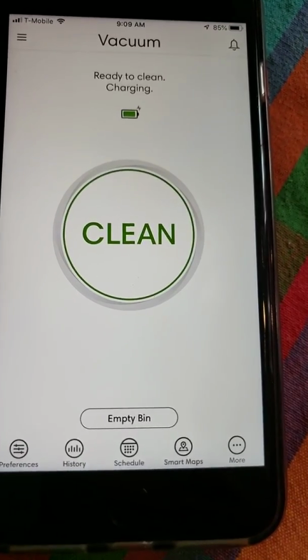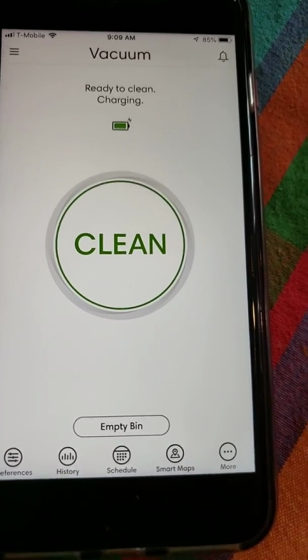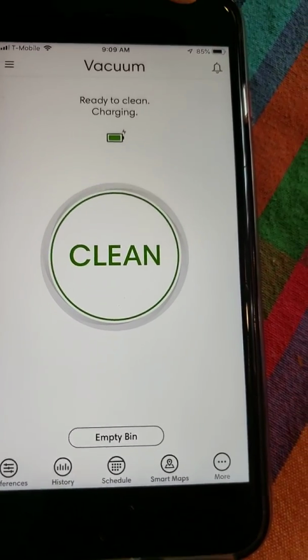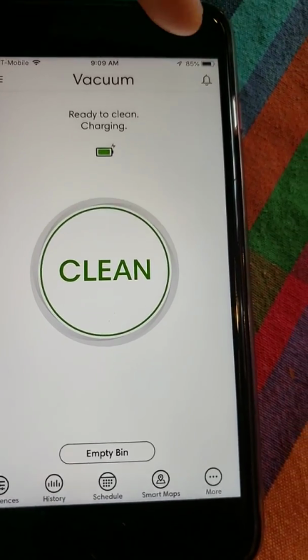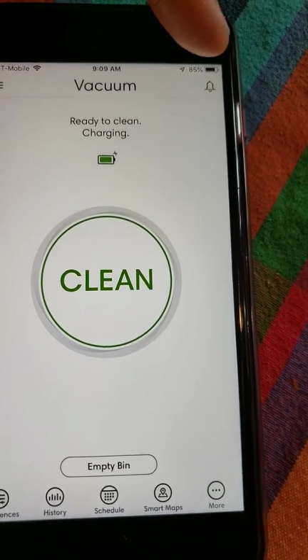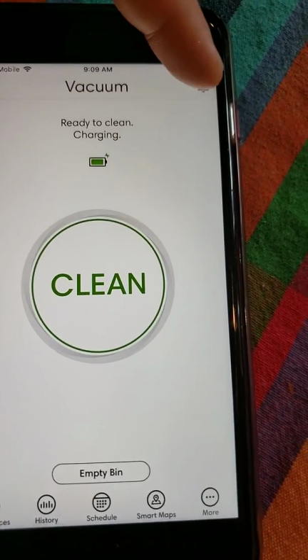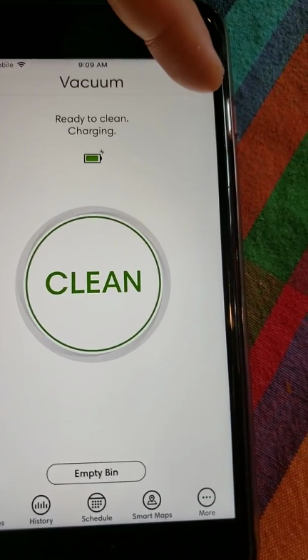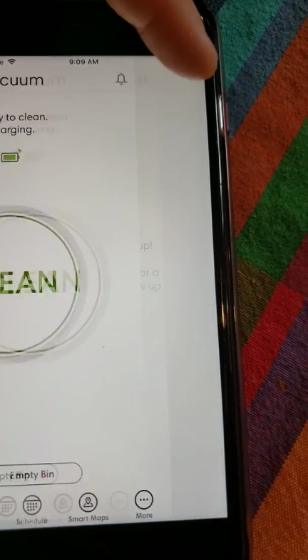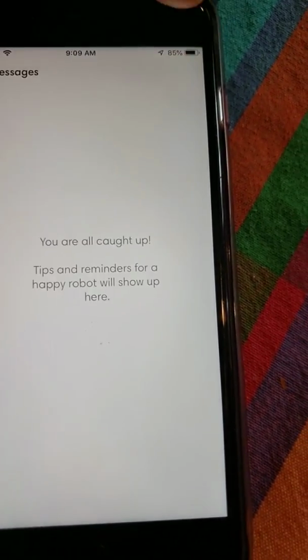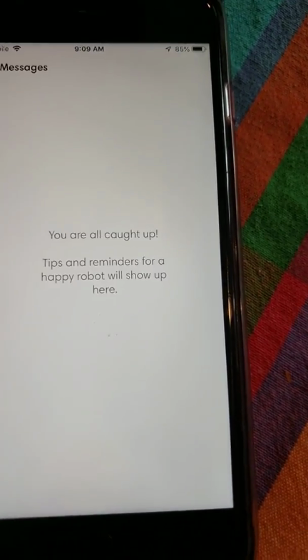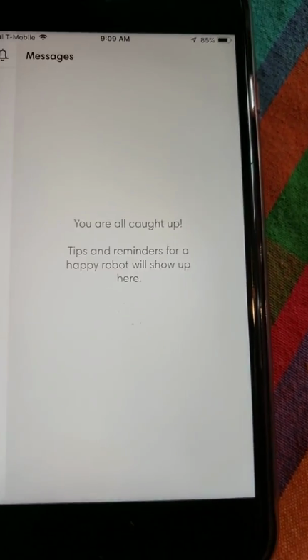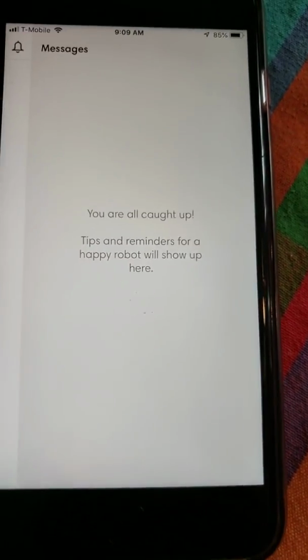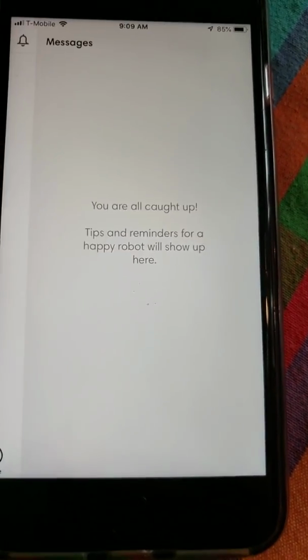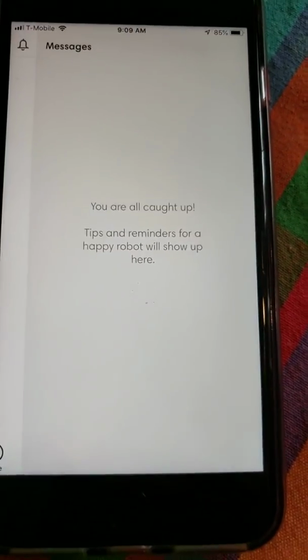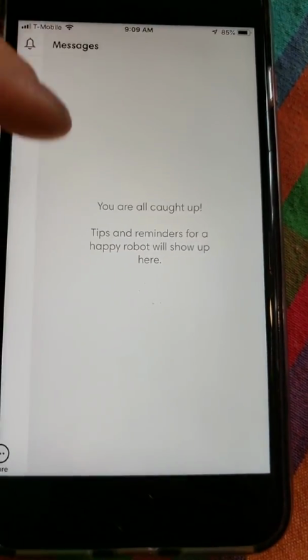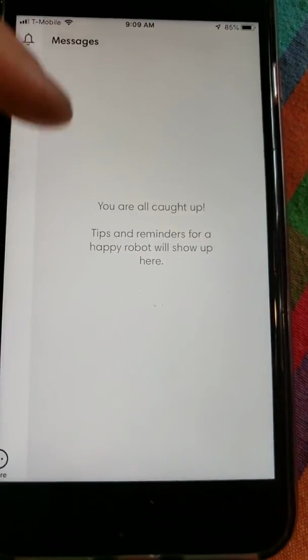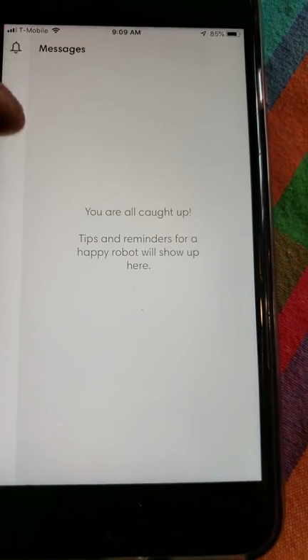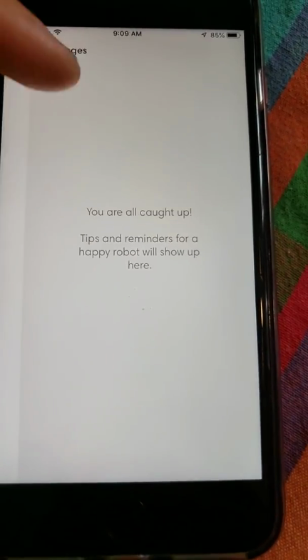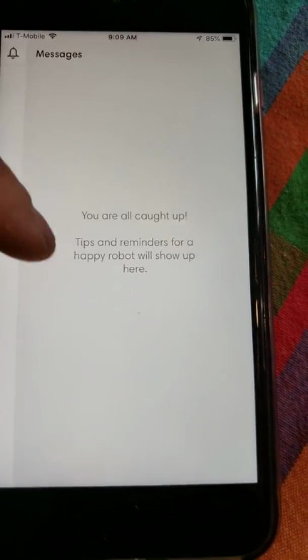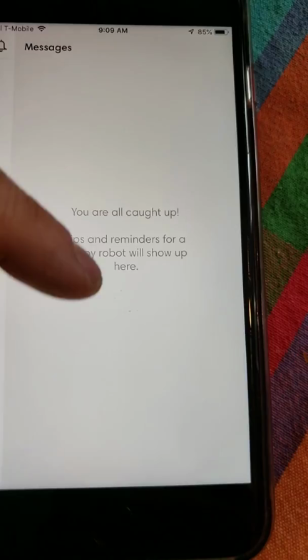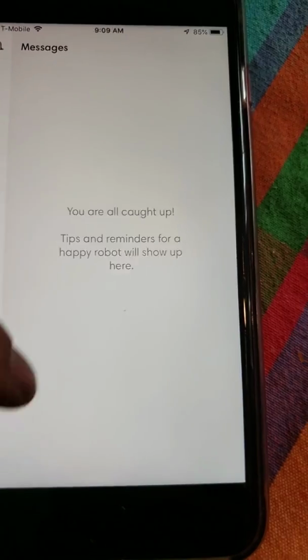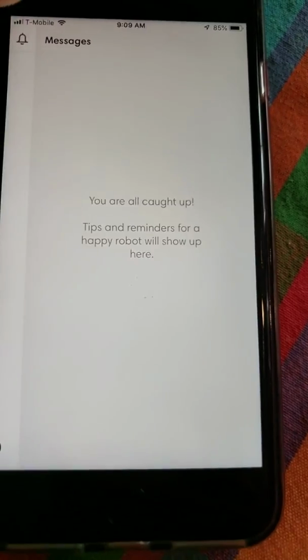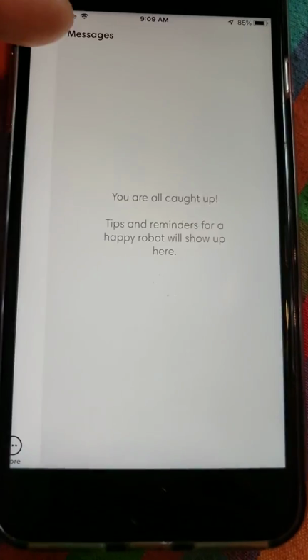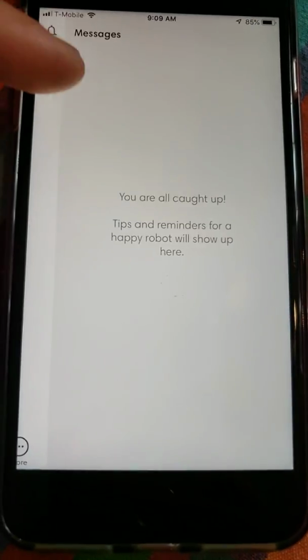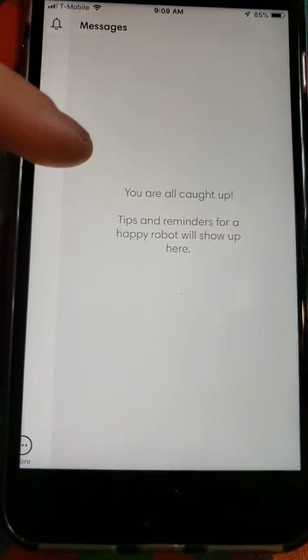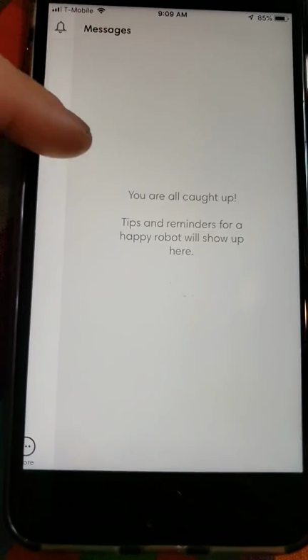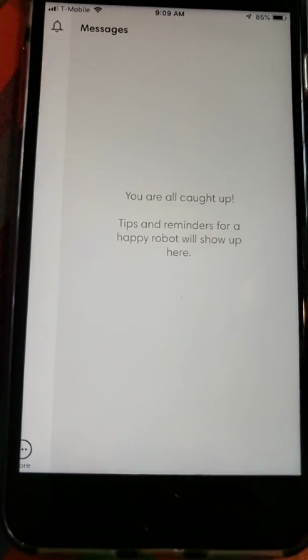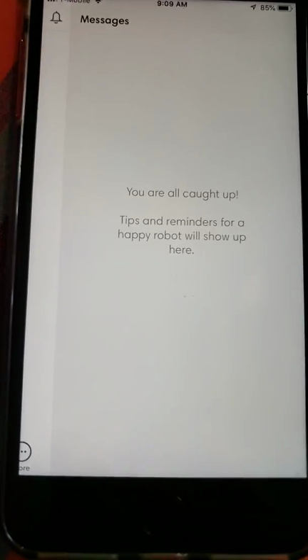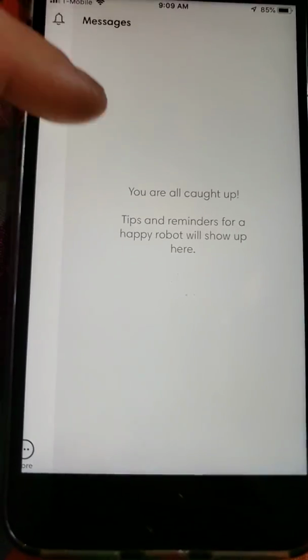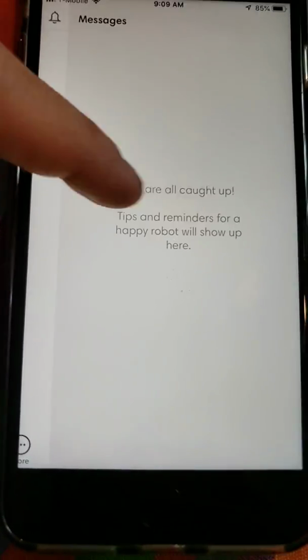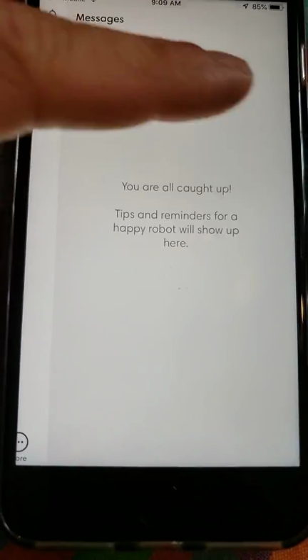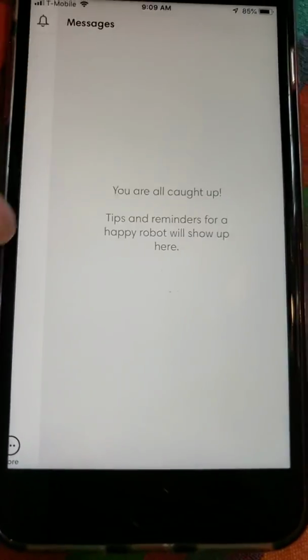There's also a notification tab that gives you all the relevant messages about your robot's activity. That's basically it for the full app overview.